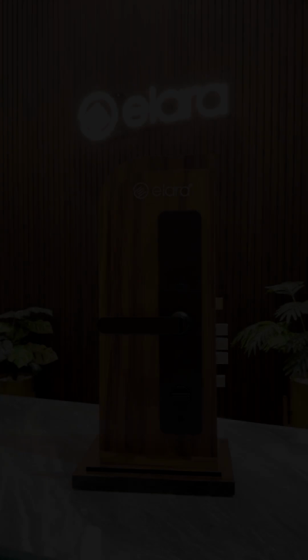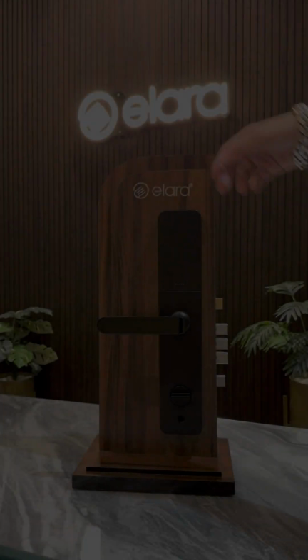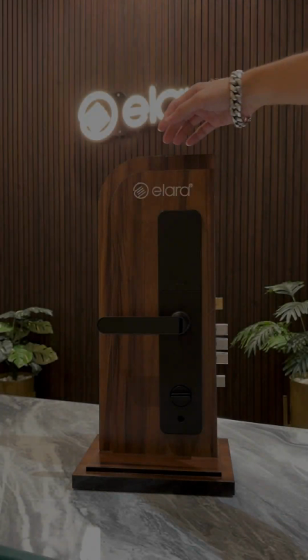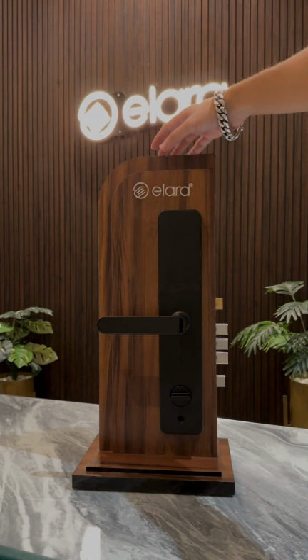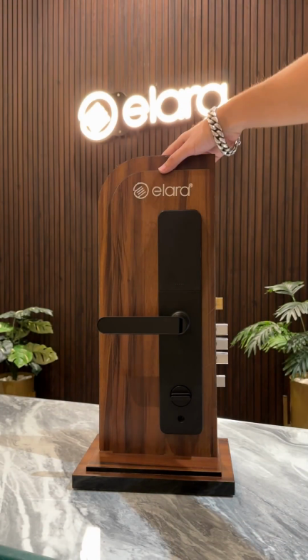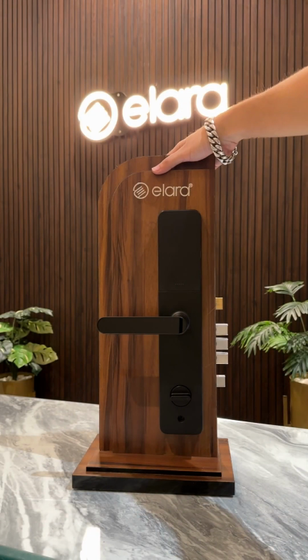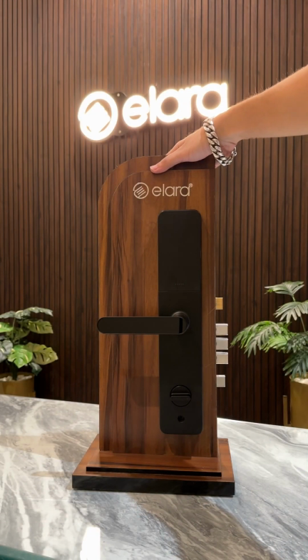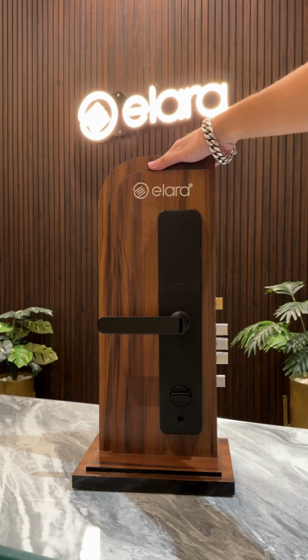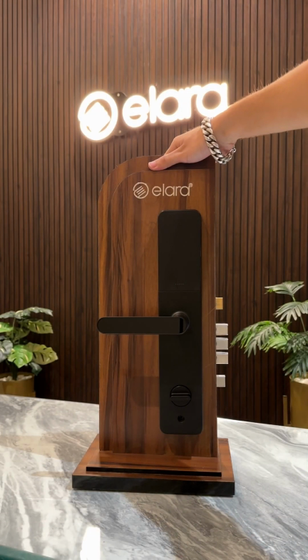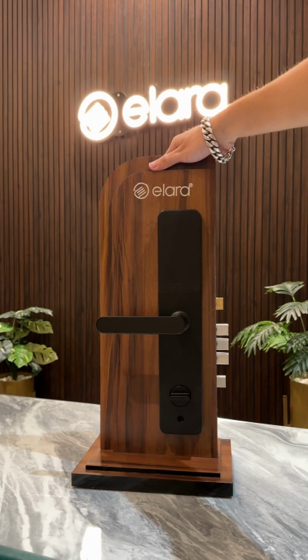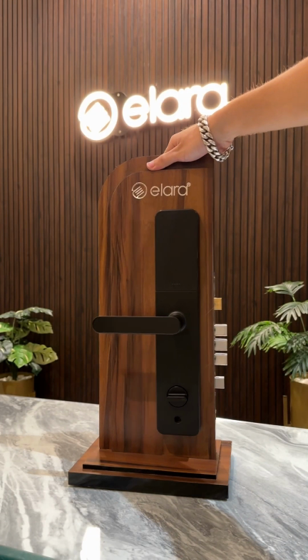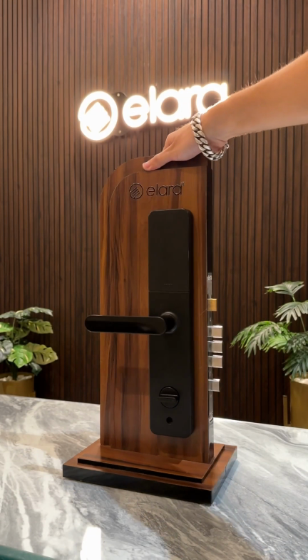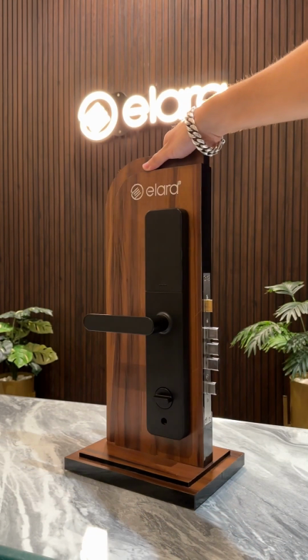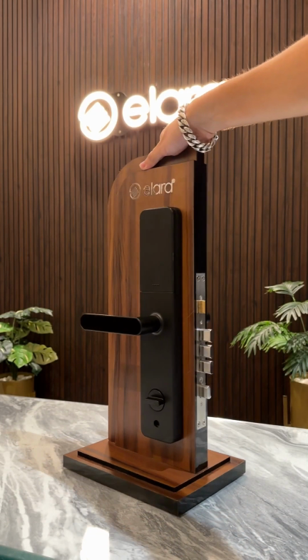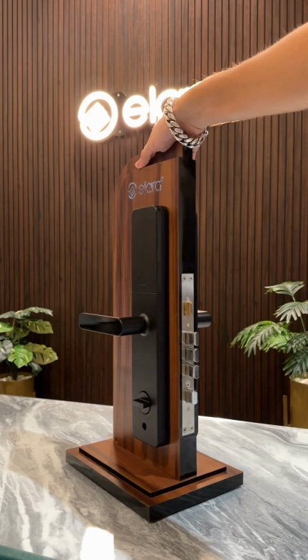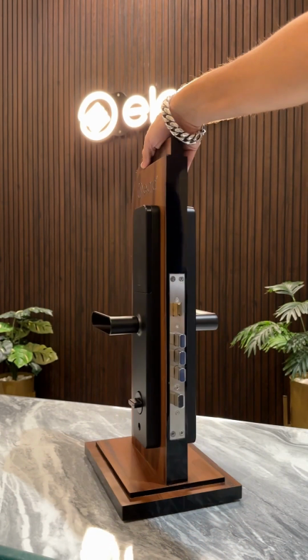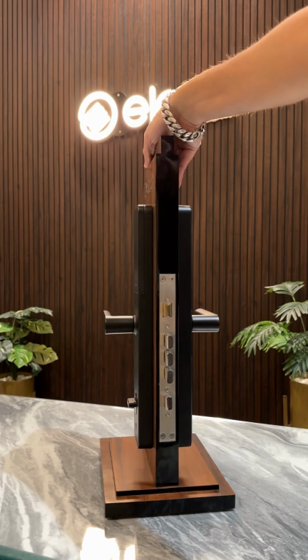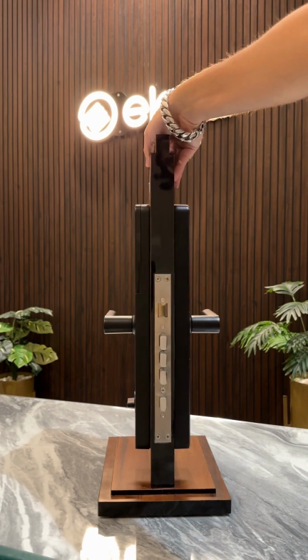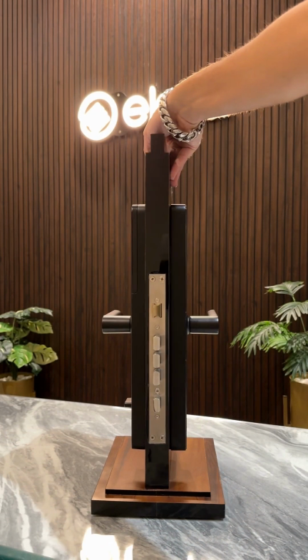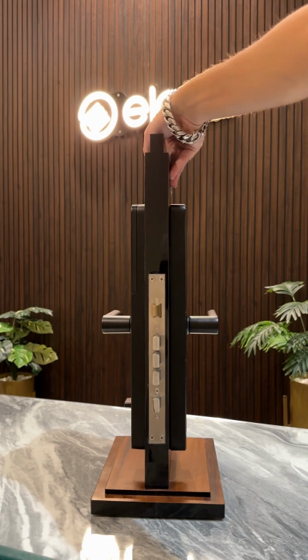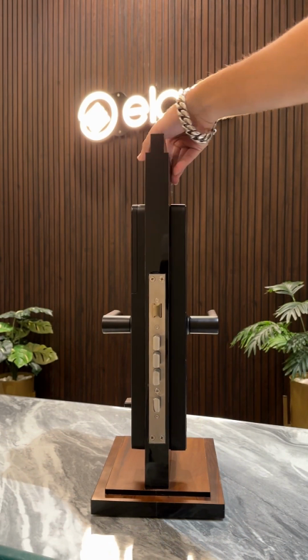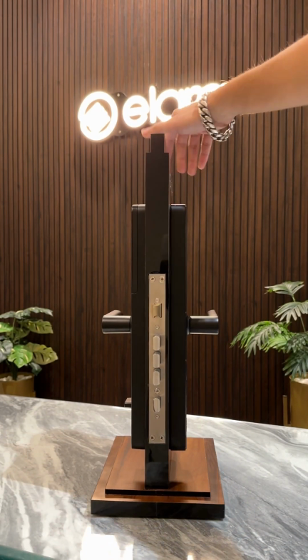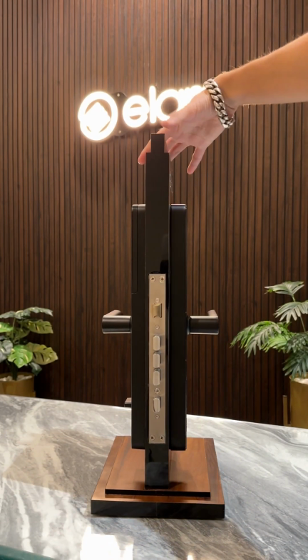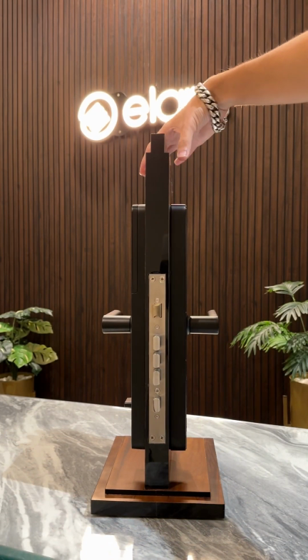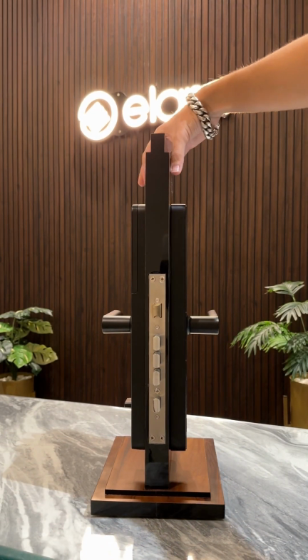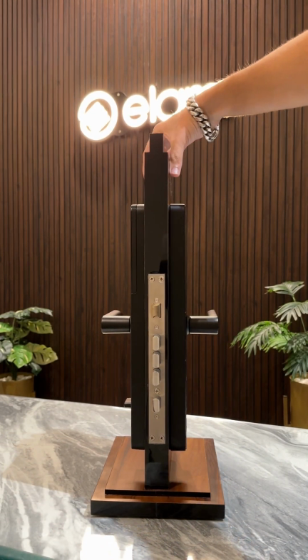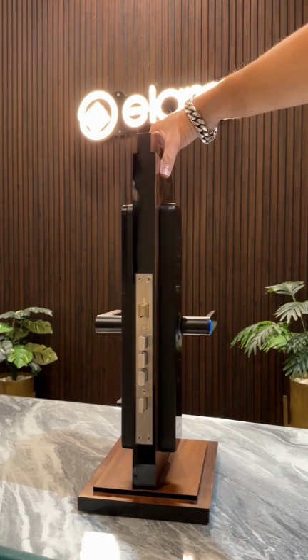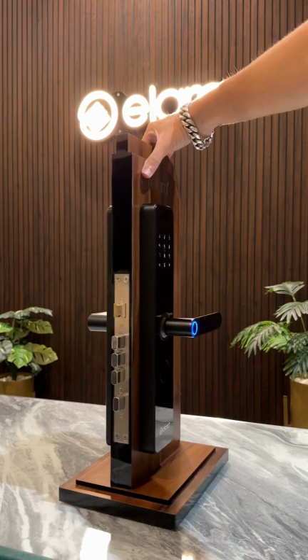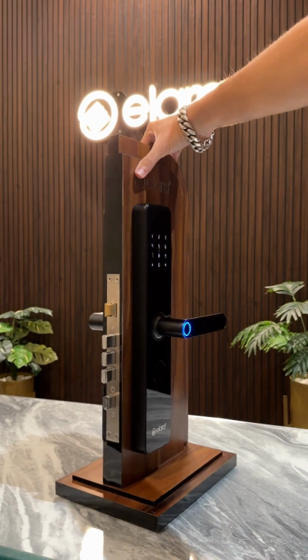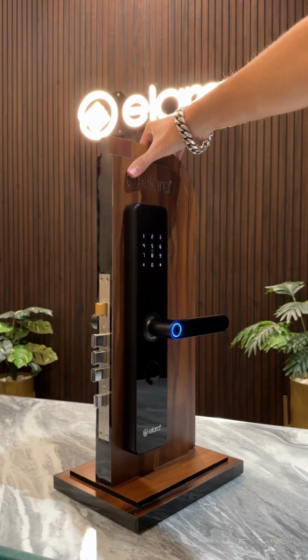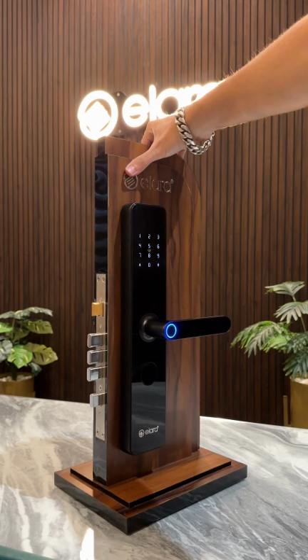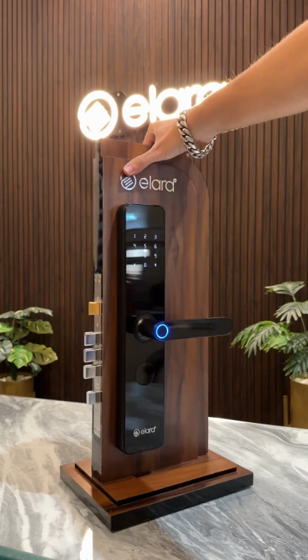Discover the Alara Smart Lock, an ideal fusion of security and sophistication for your home and office.